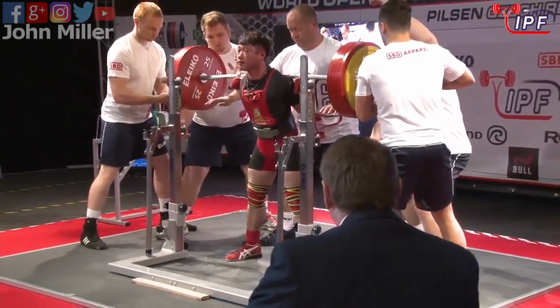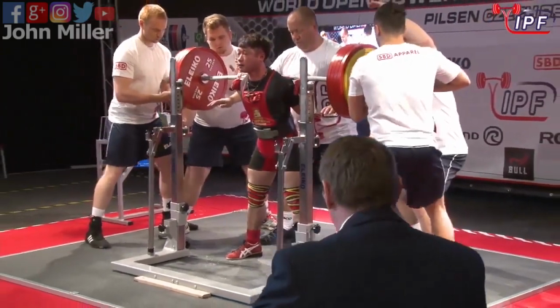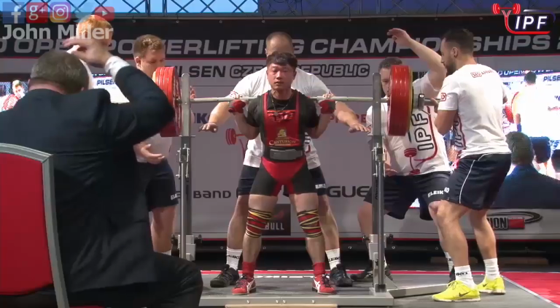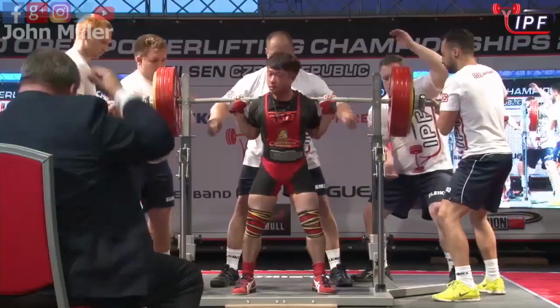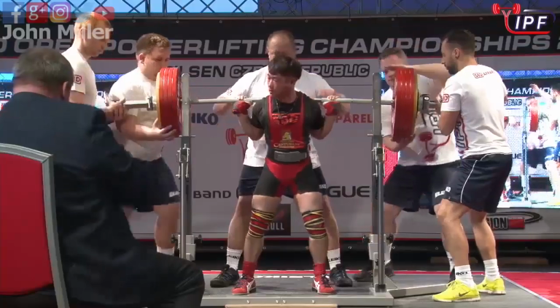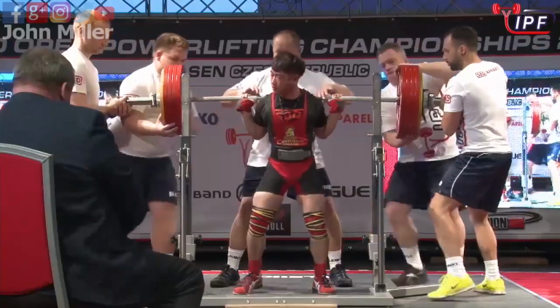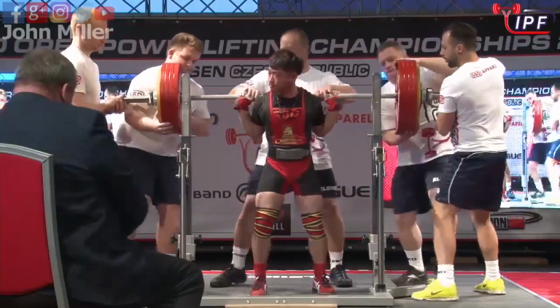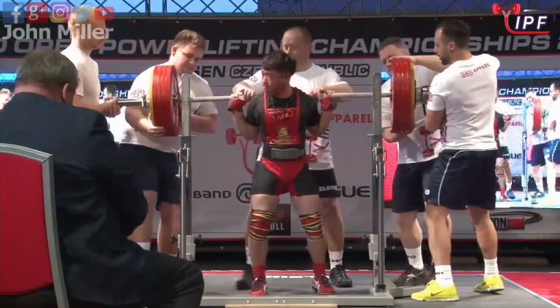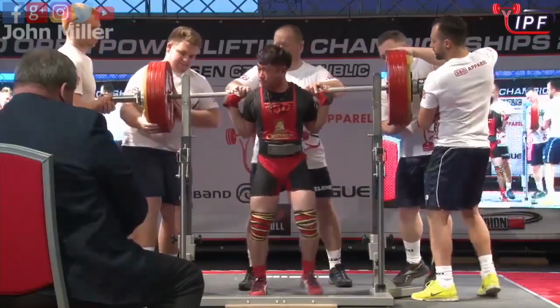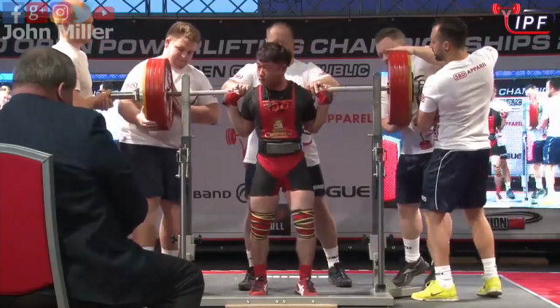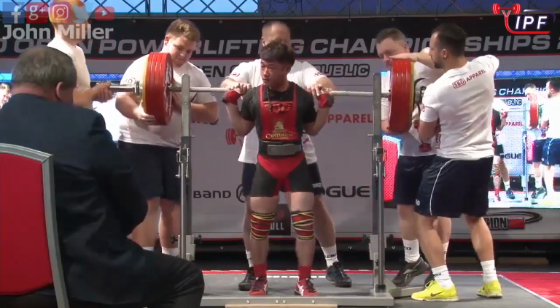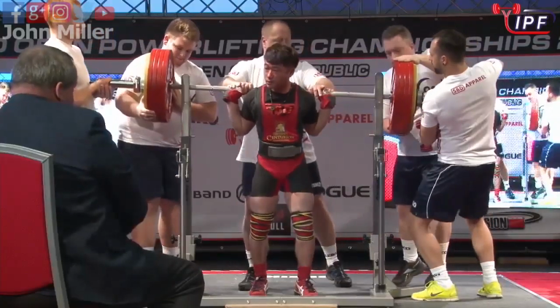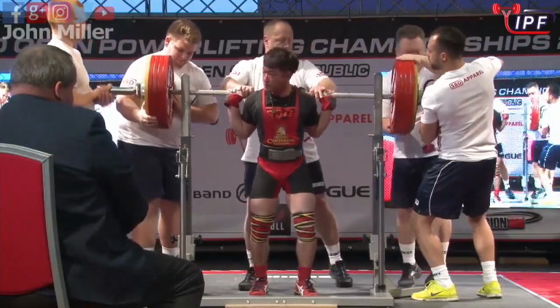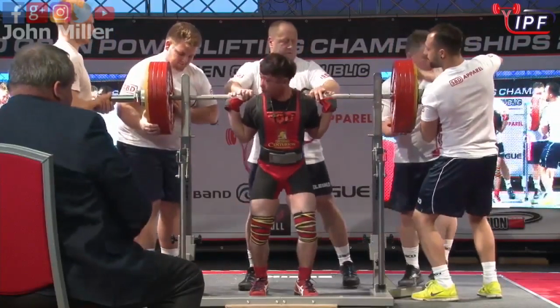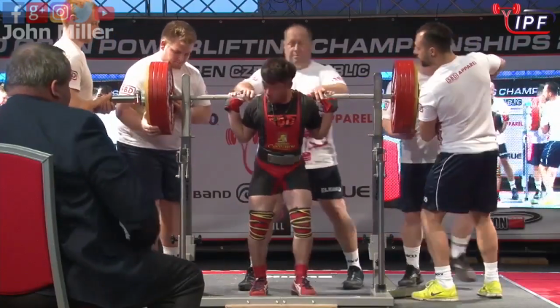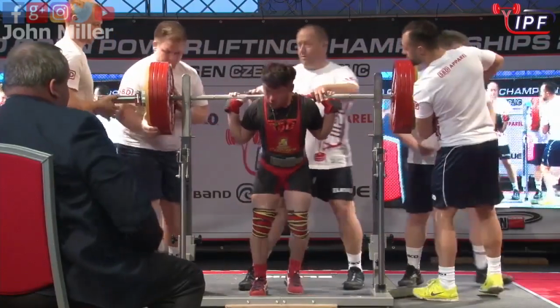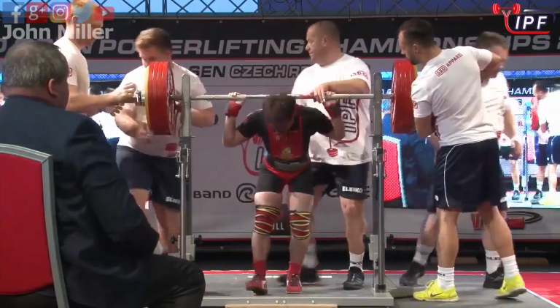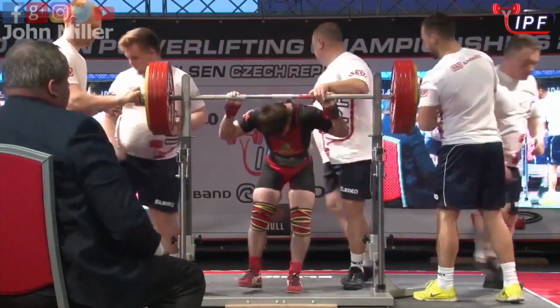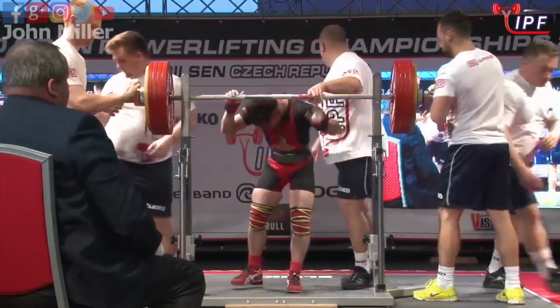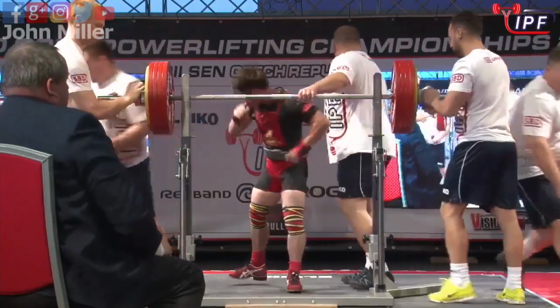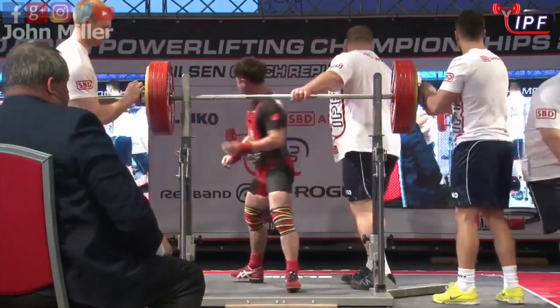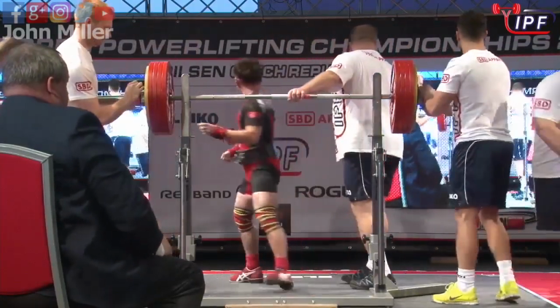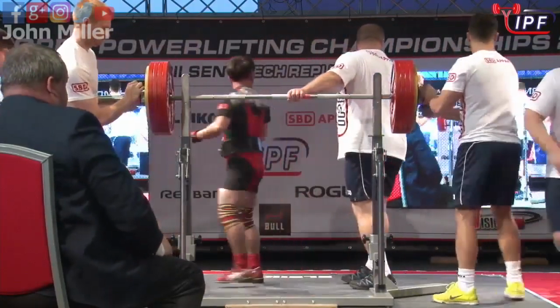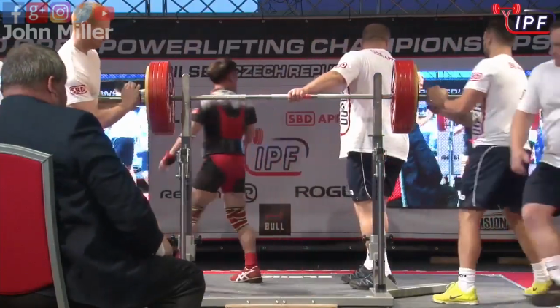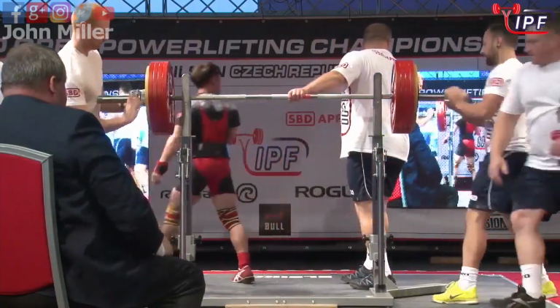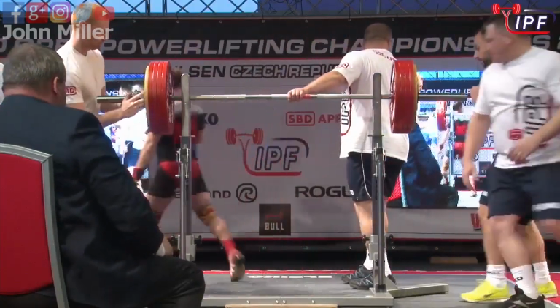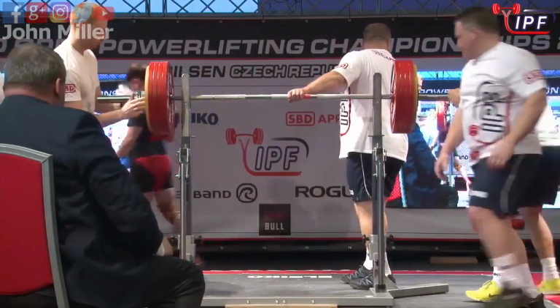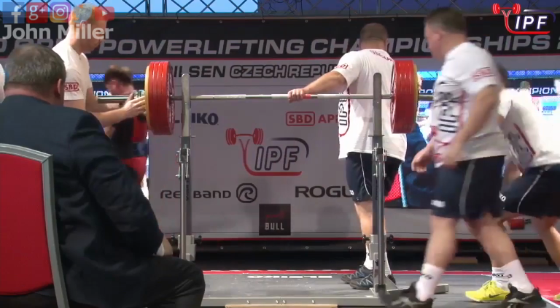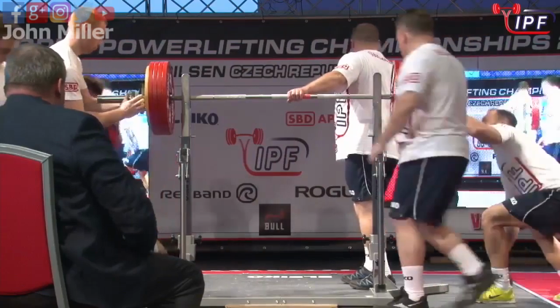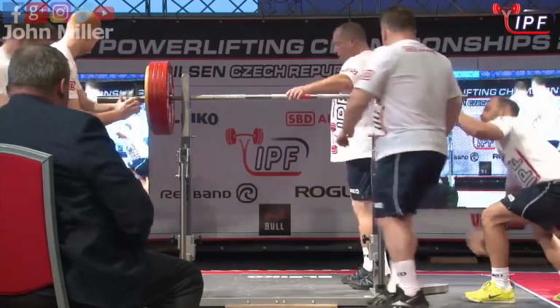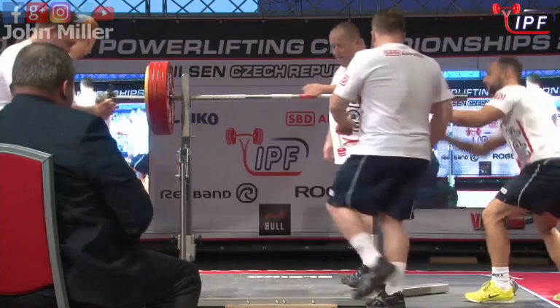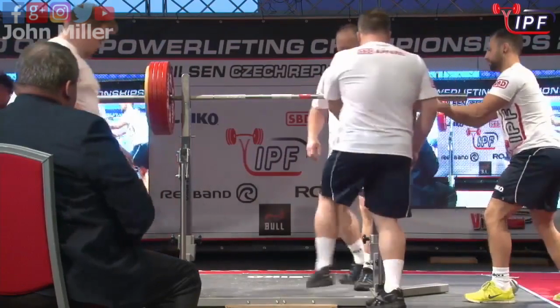Good speed, very fast lift. We'll wait to see what the referees have to say about that one. Two white lights.